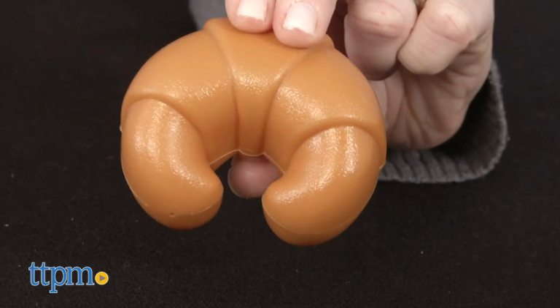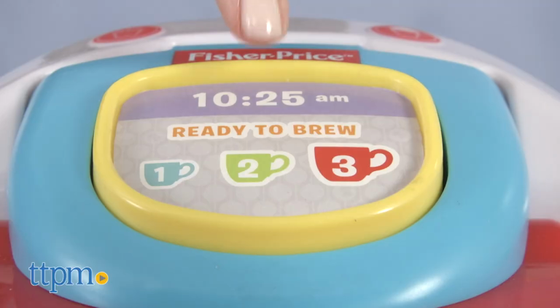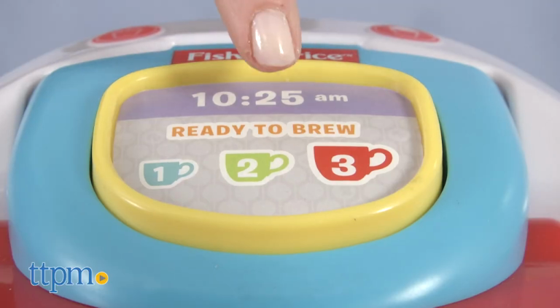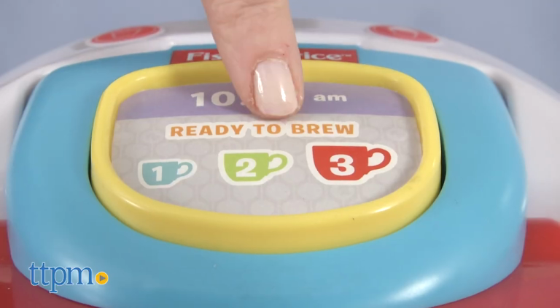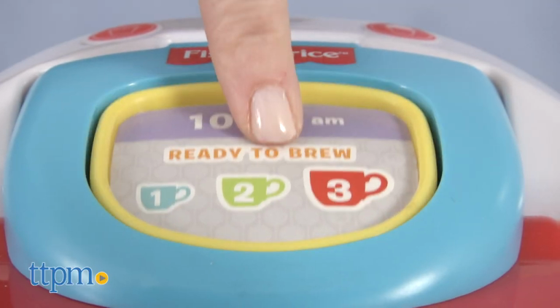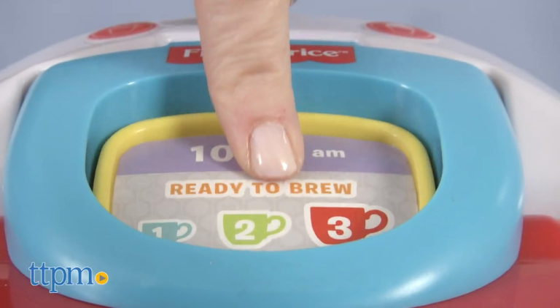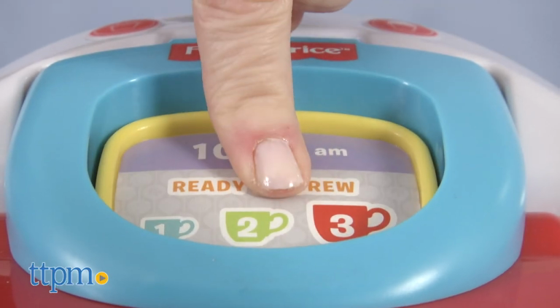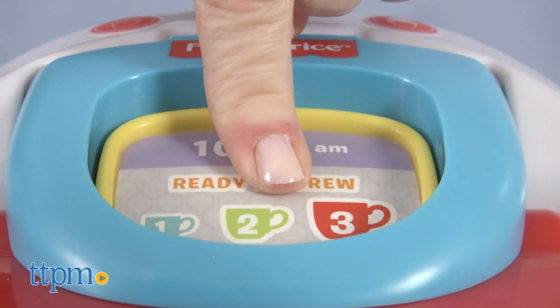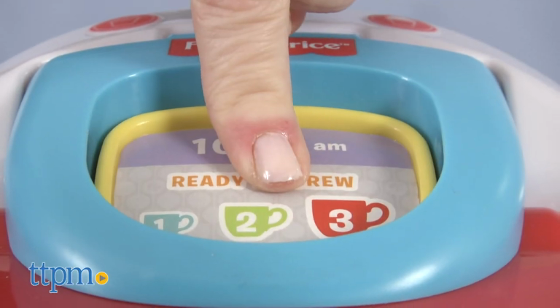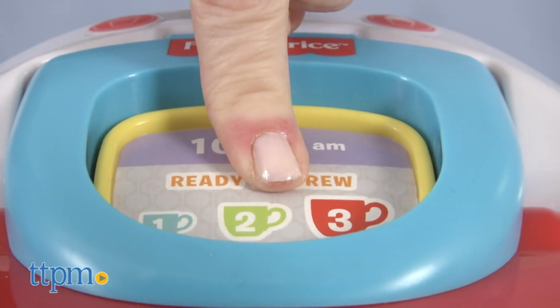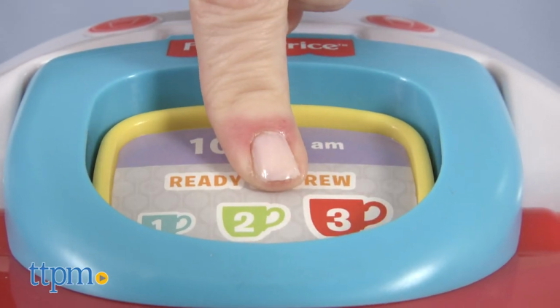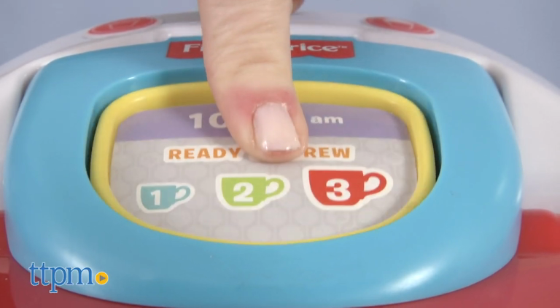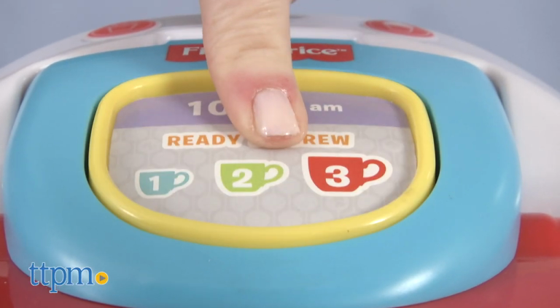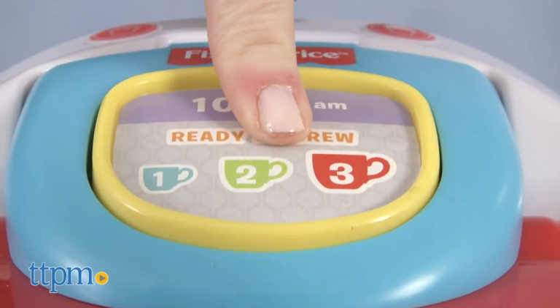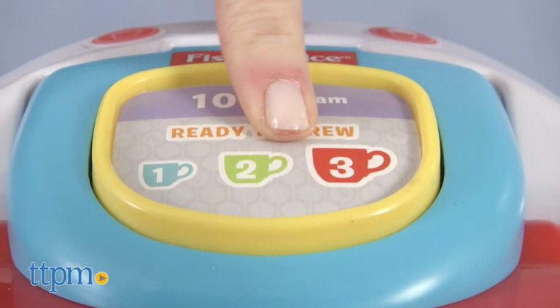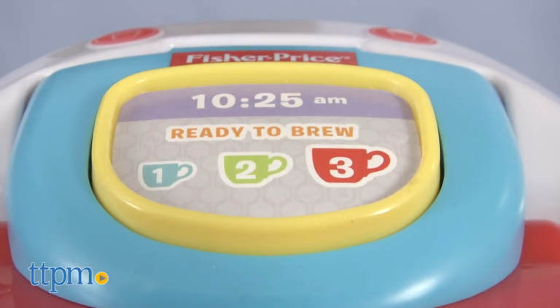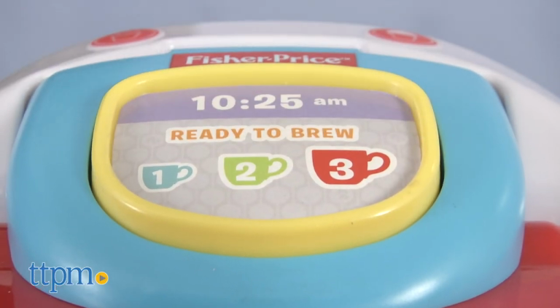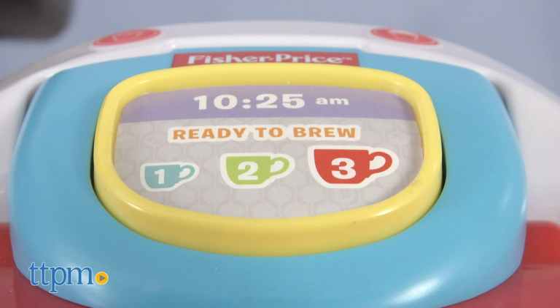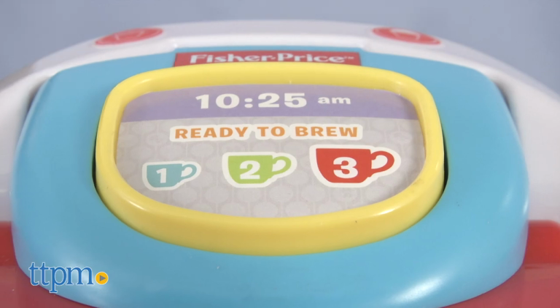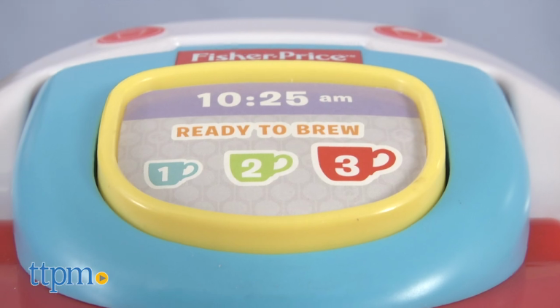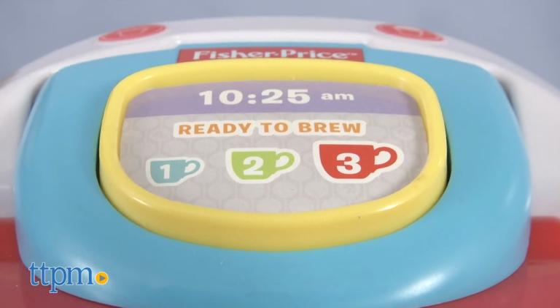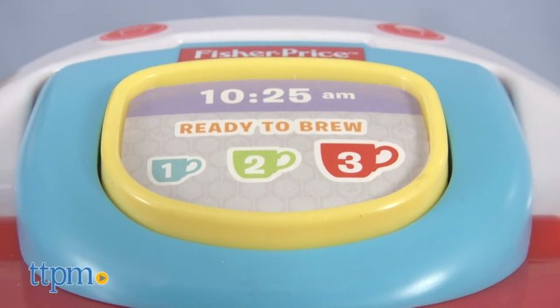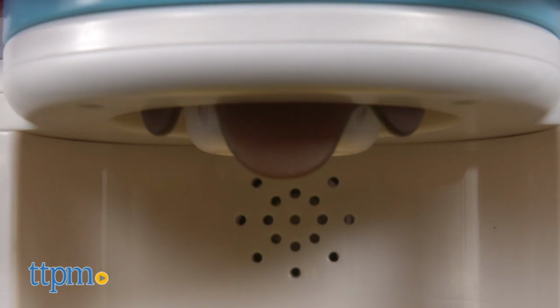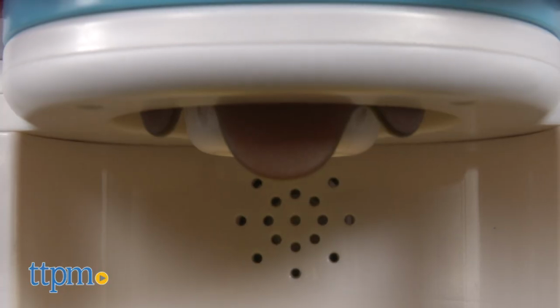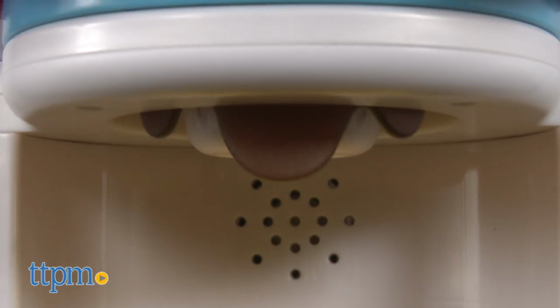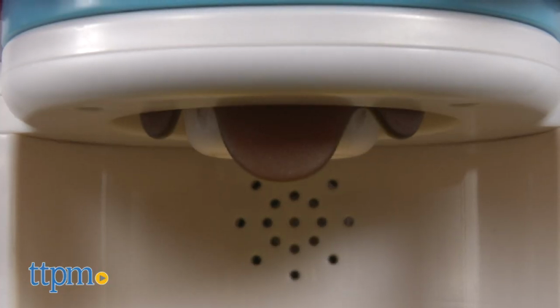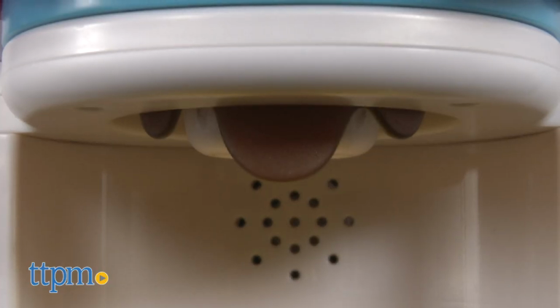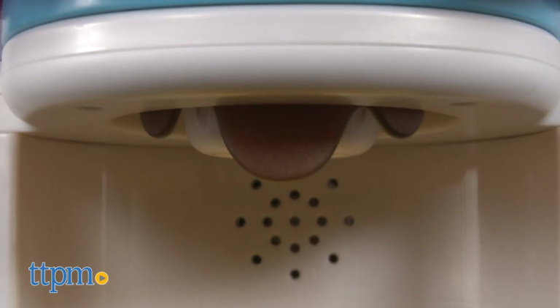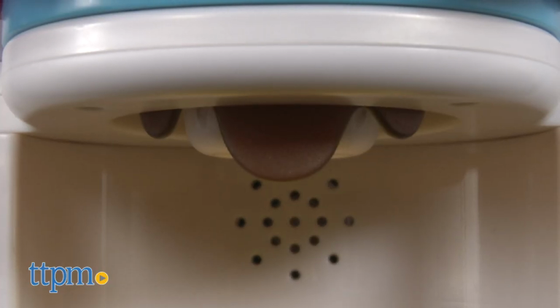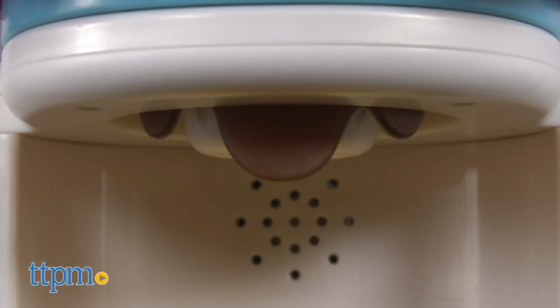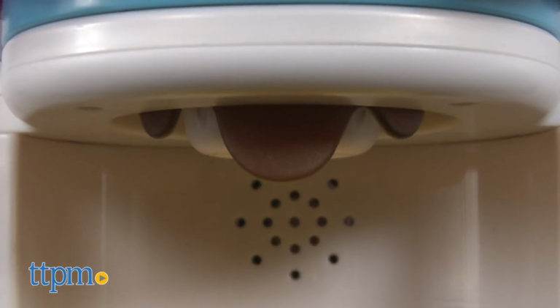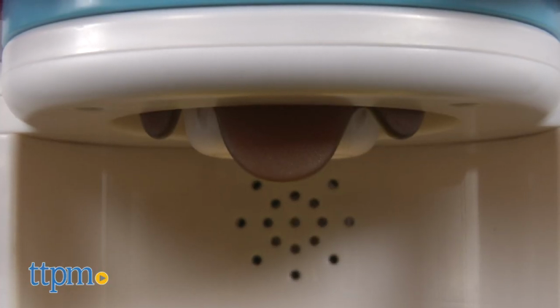Two AAA batteries are included for the in-store demo feature, so it's recommended that you replace them before you play for best results.